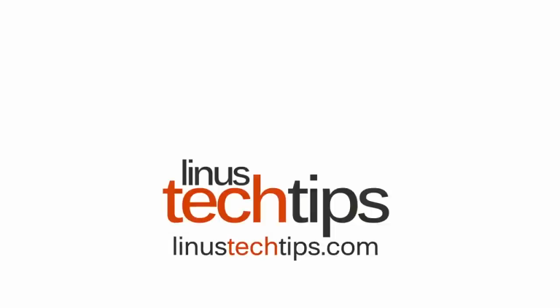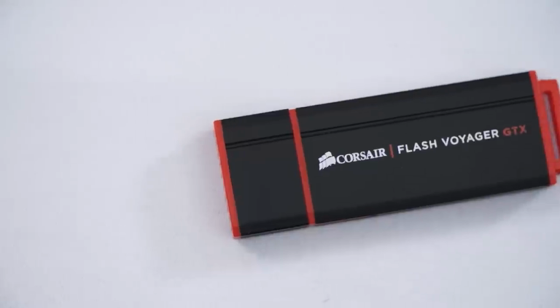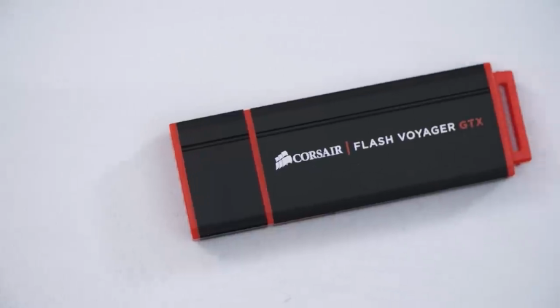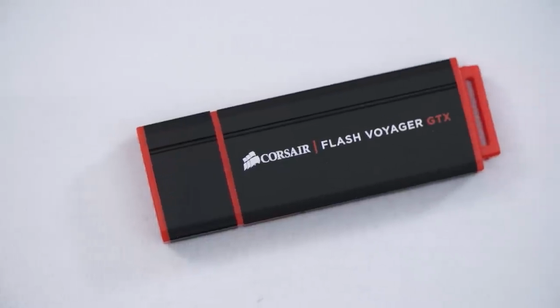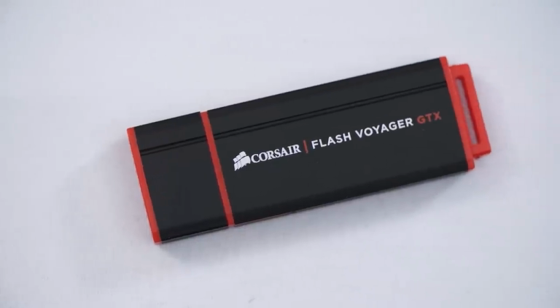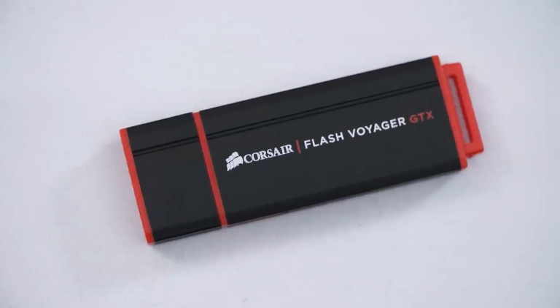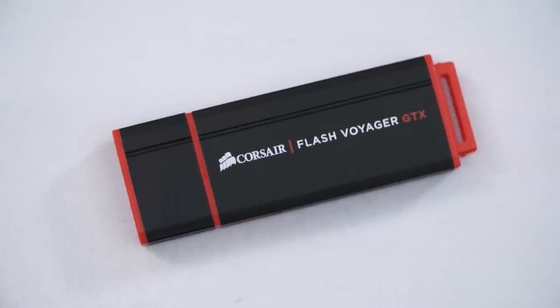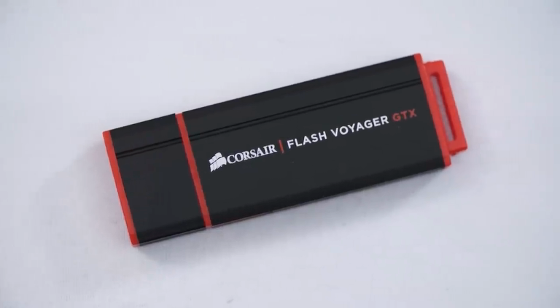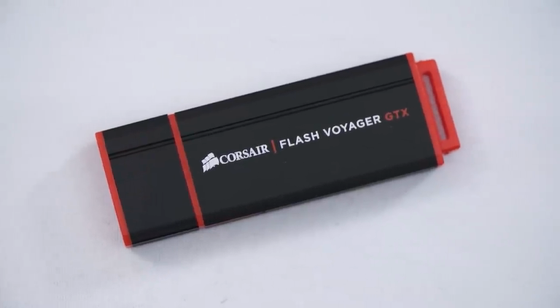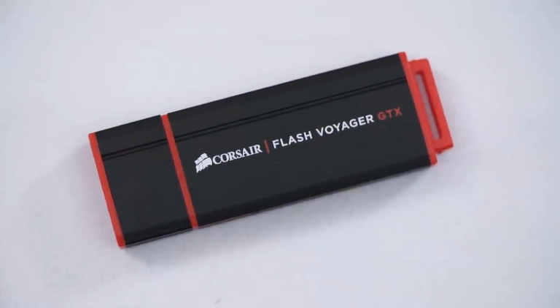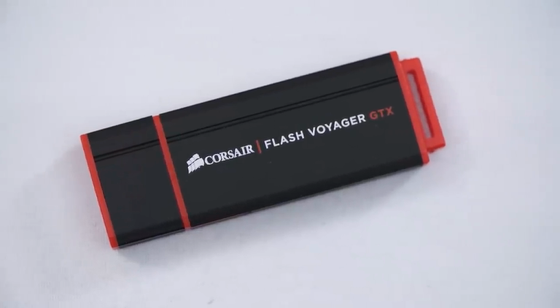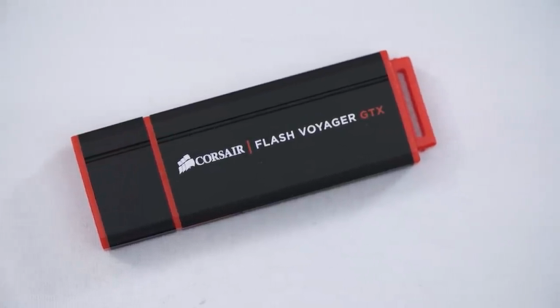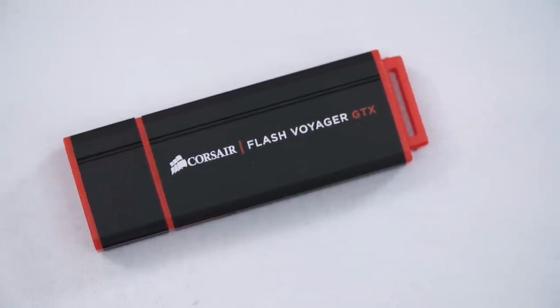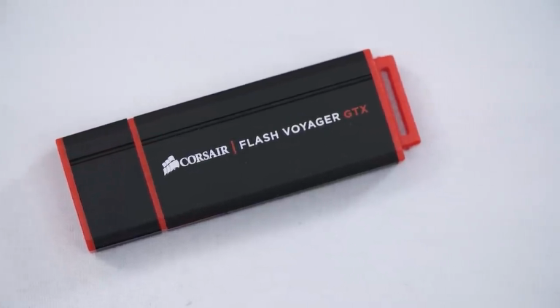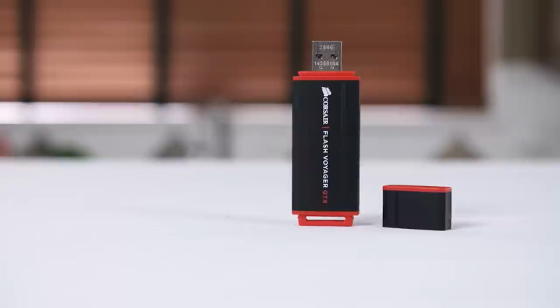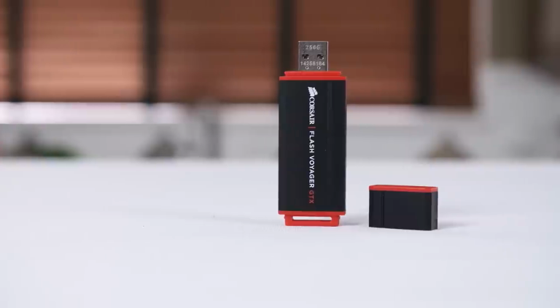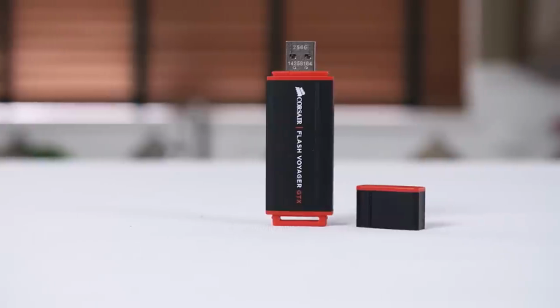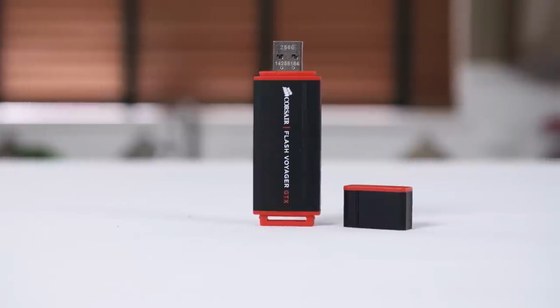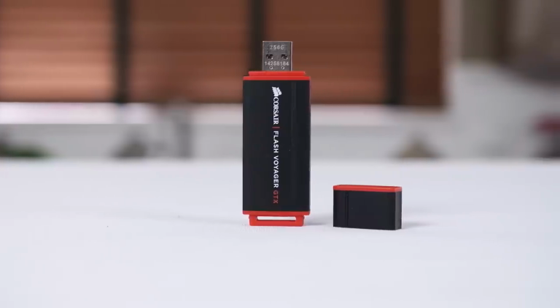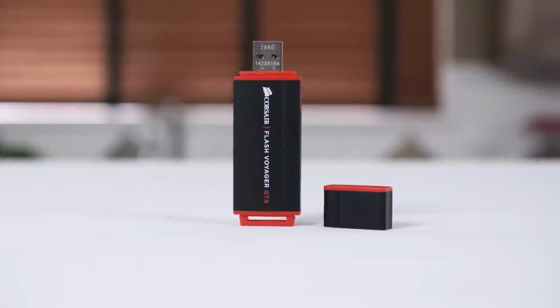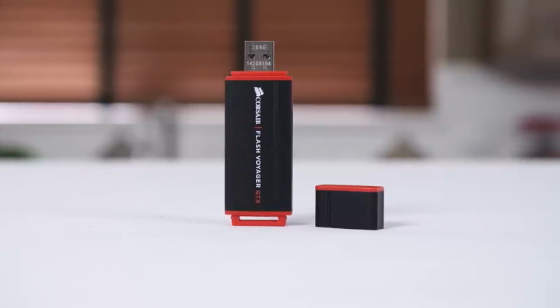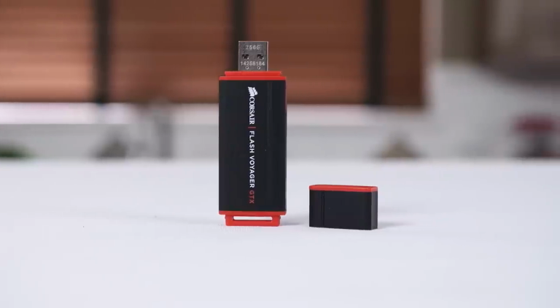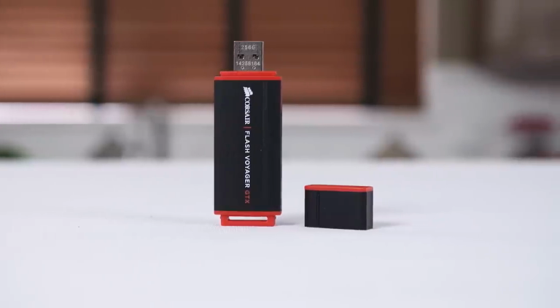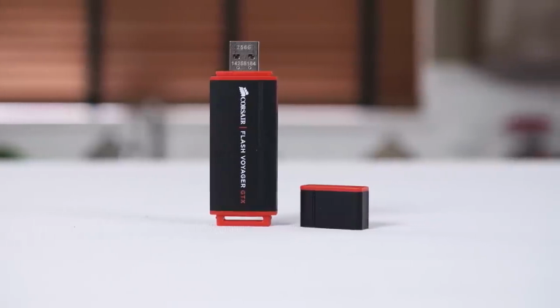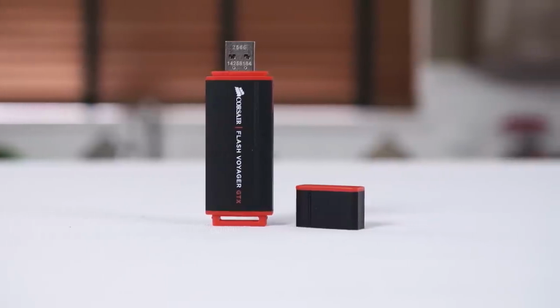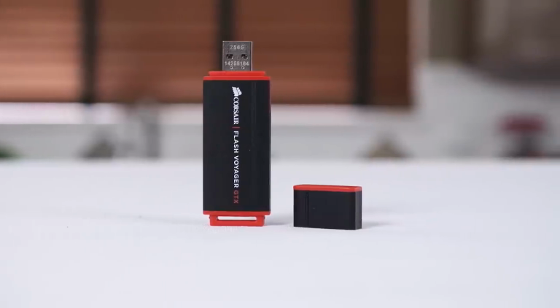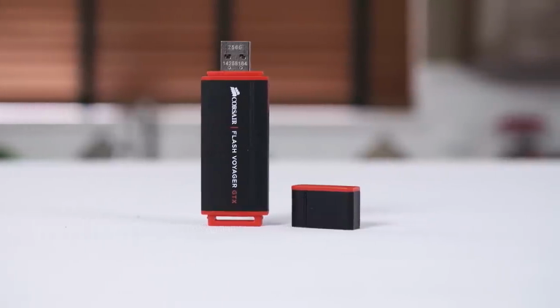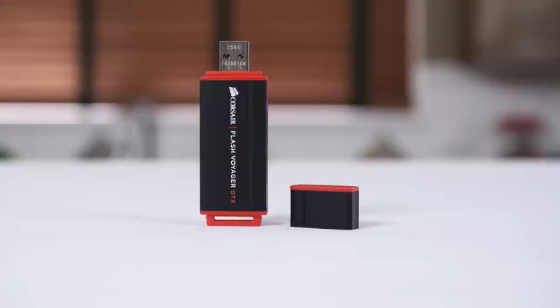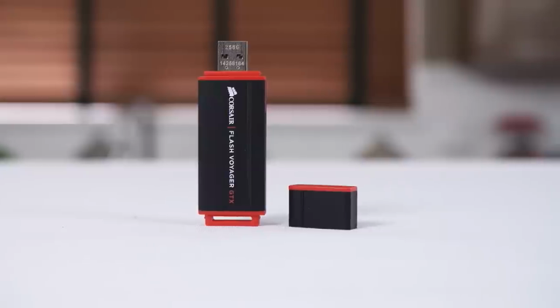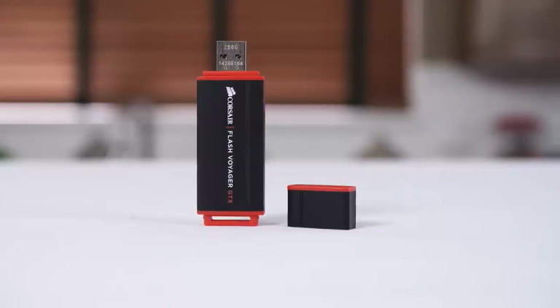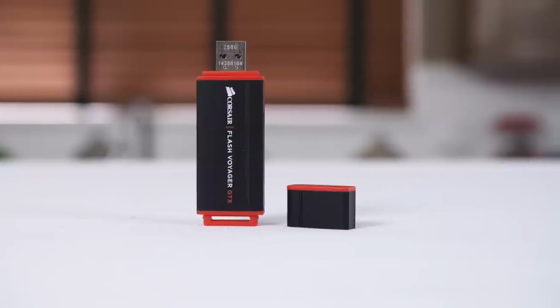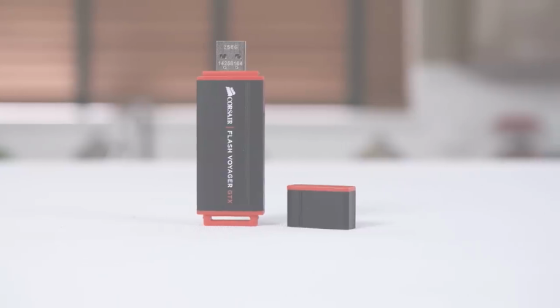The Flash Voyager GTX USB 3 drive from Corsair provides SSD-like performance and fits comfortably in your pocket. Click now to learn more.